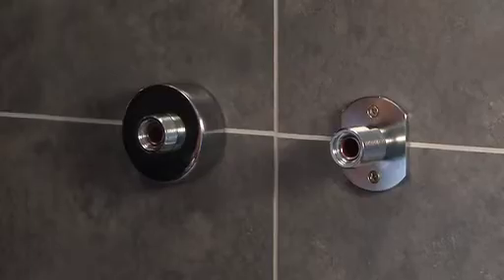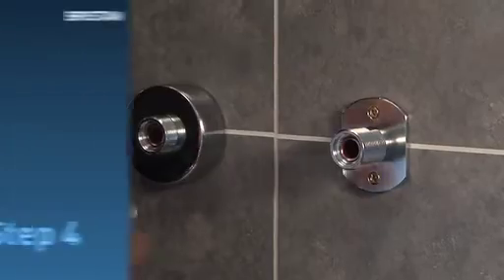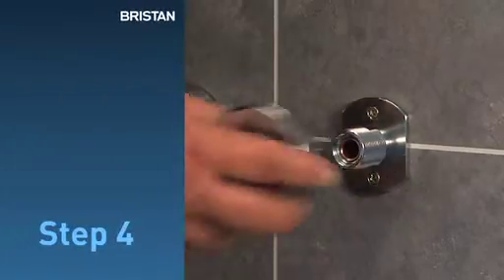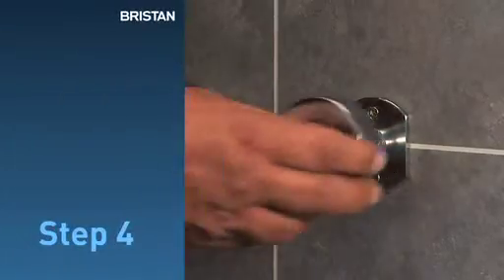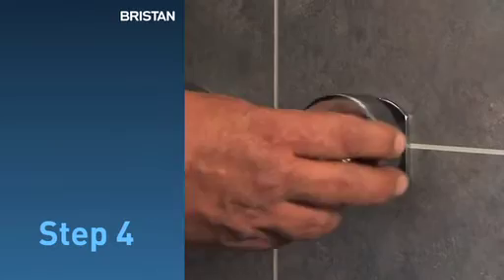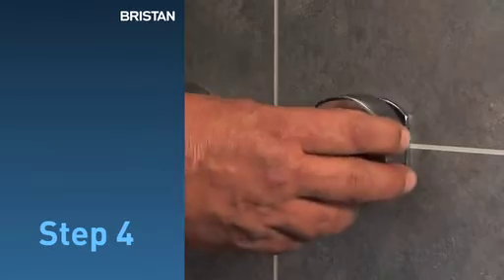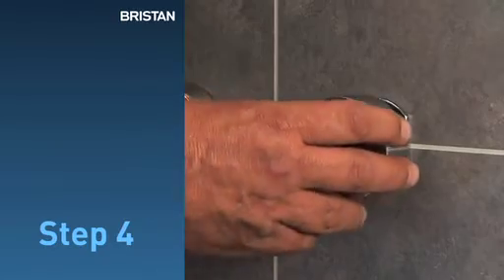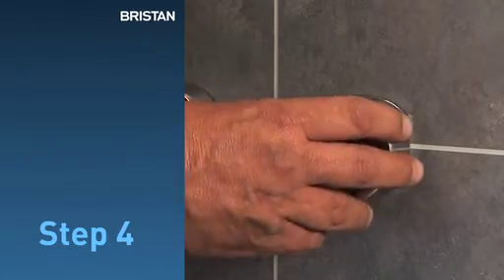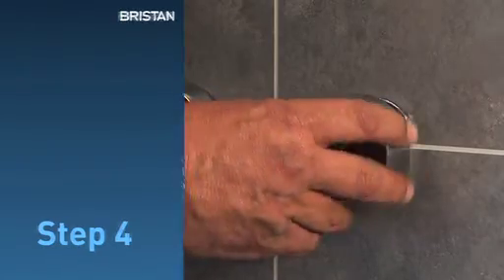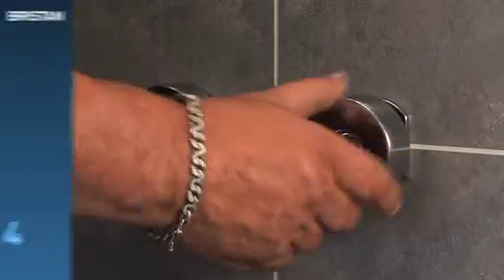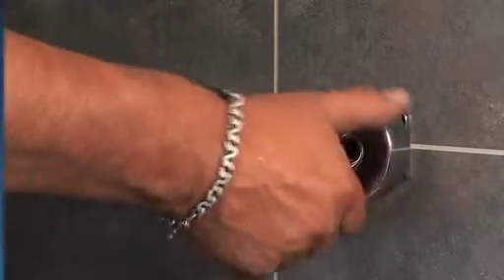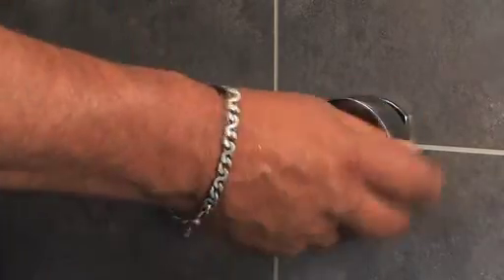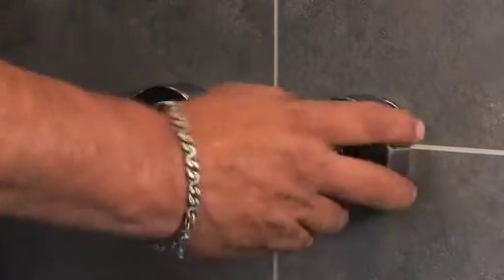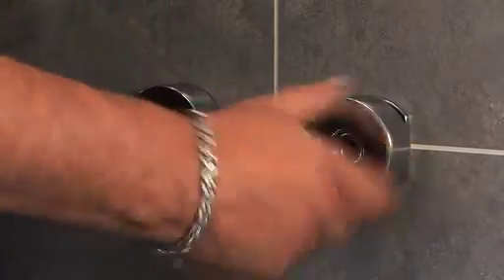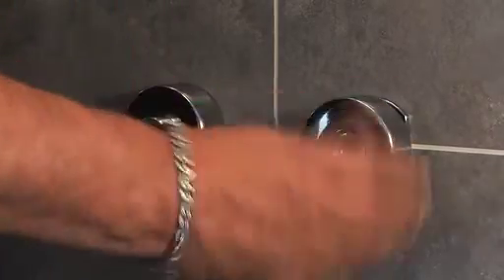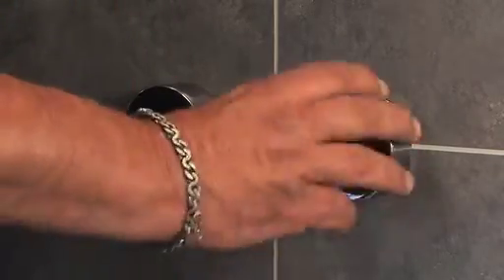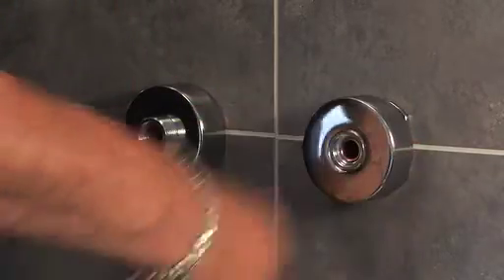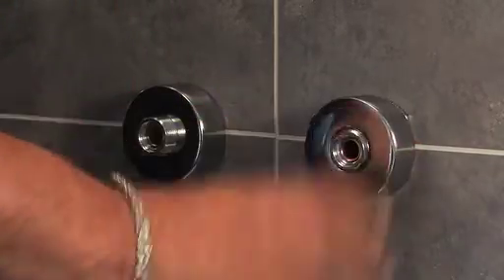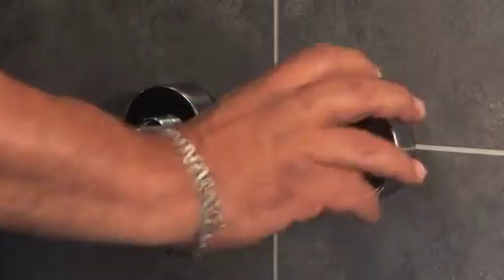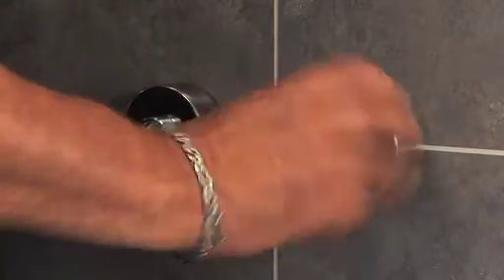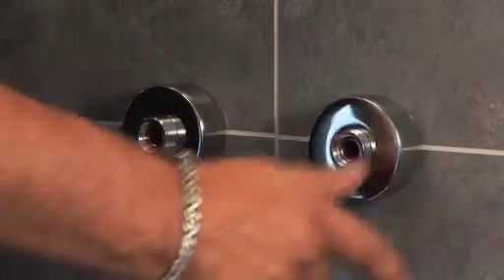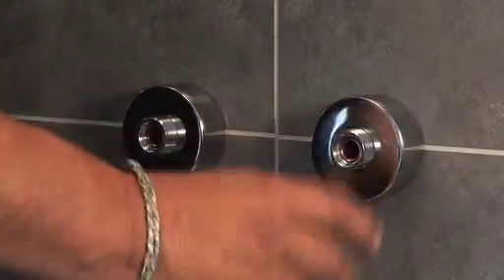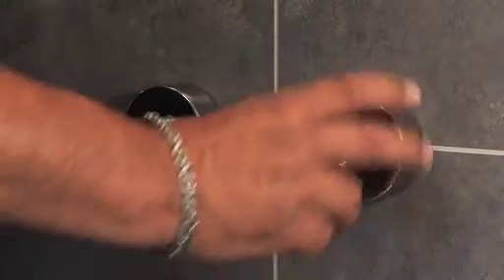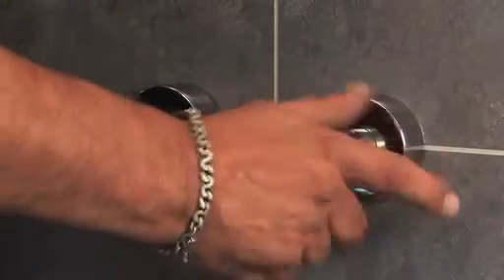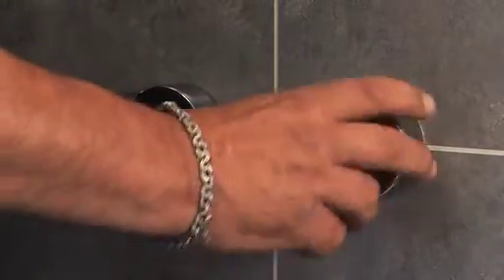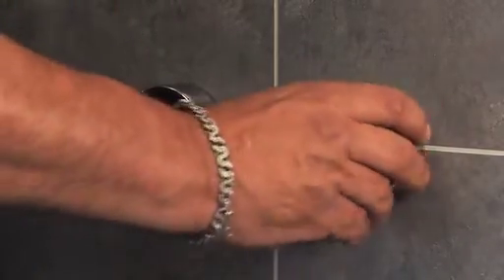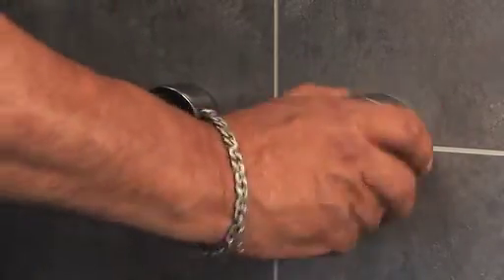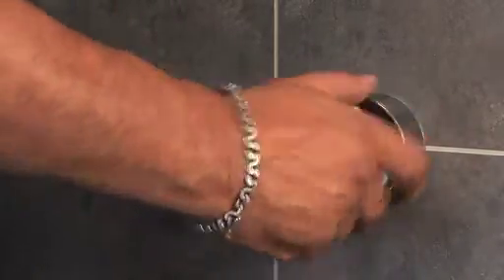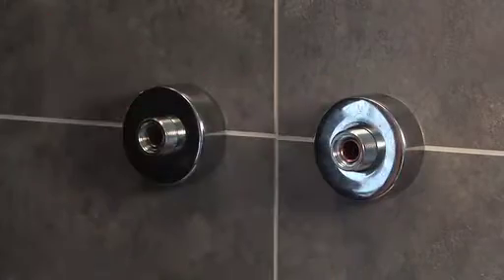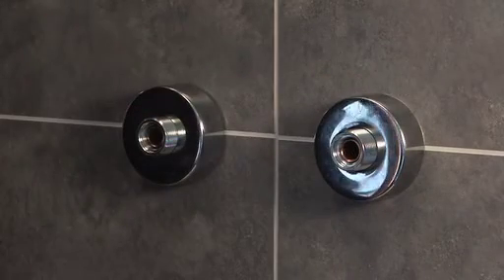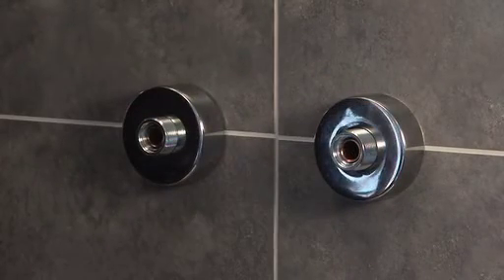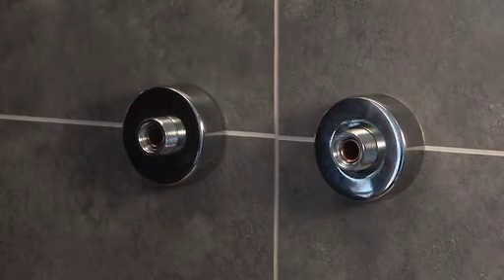Step 4: Finally, screw on the shroud and the base is ready for a shower unit.